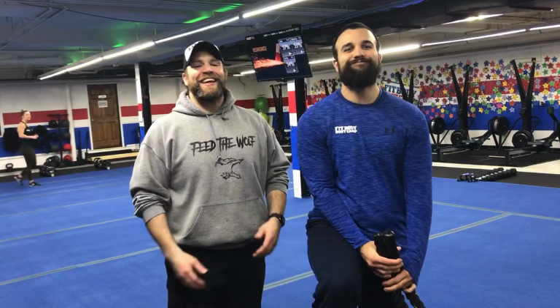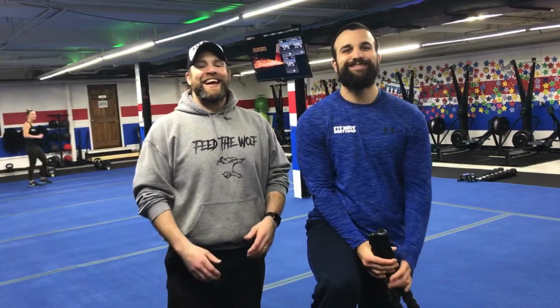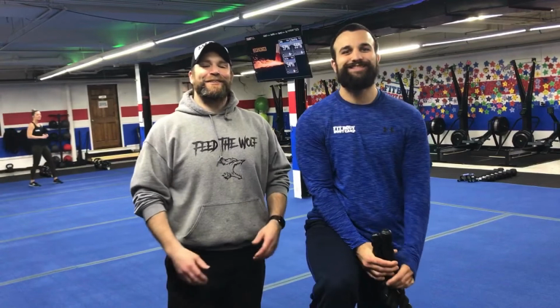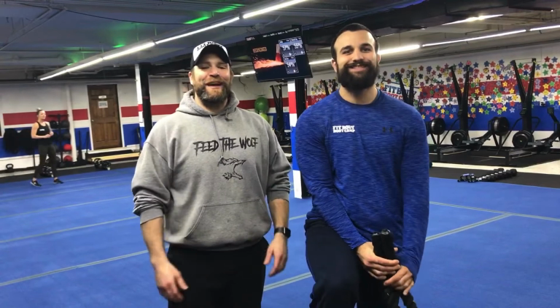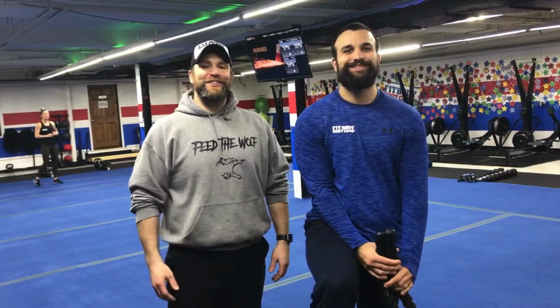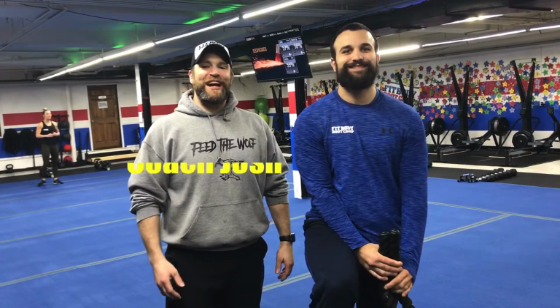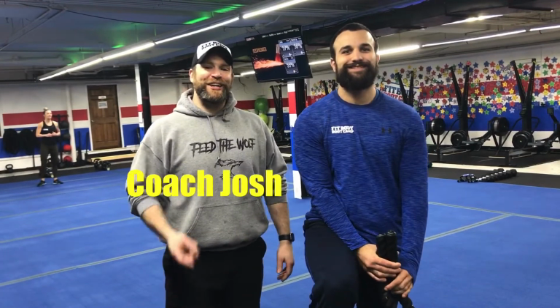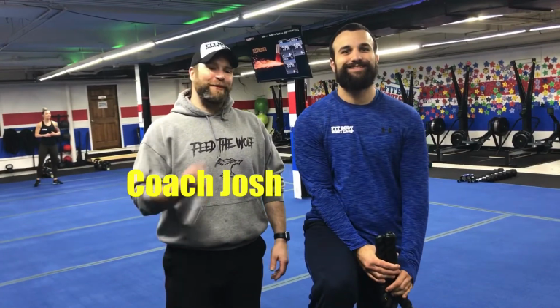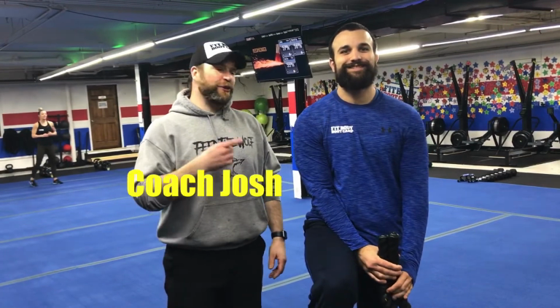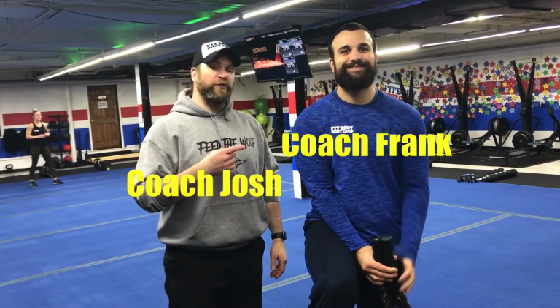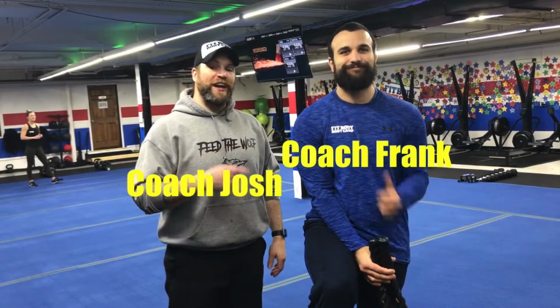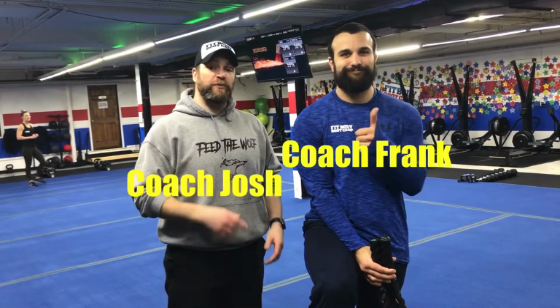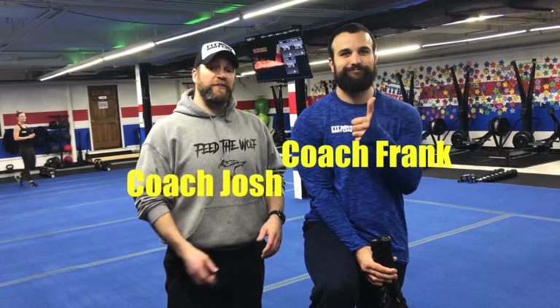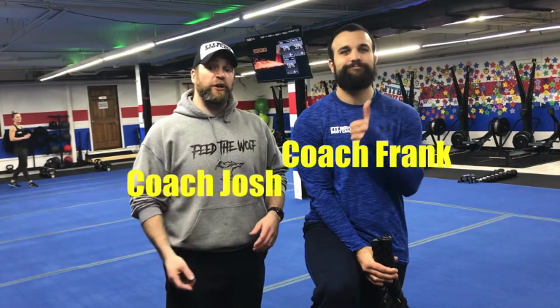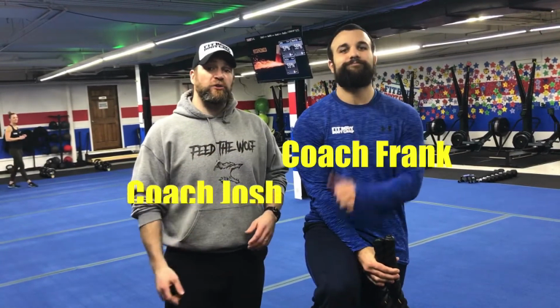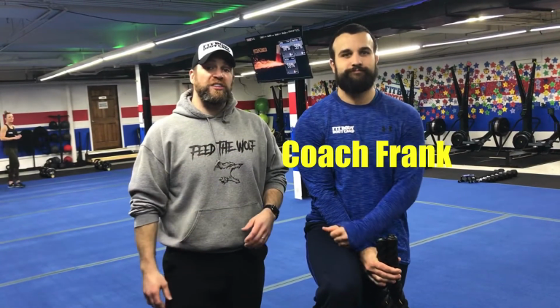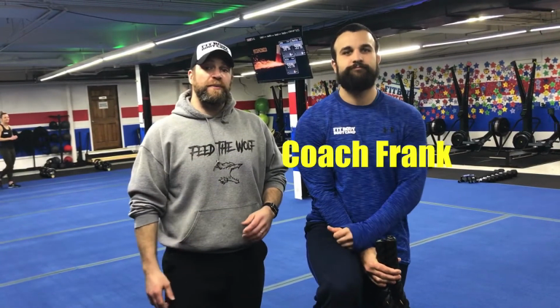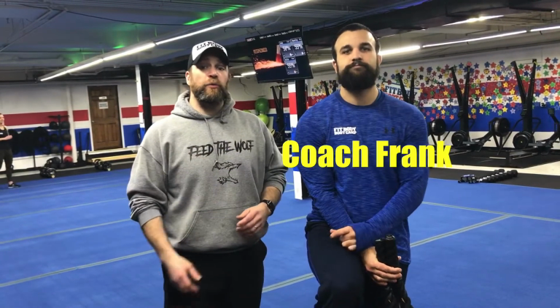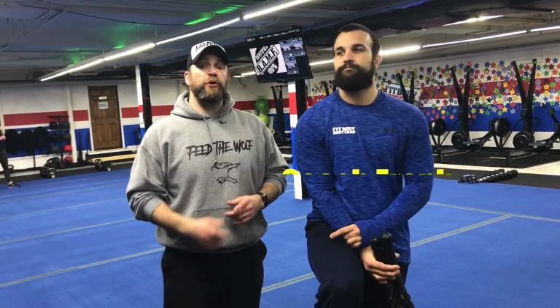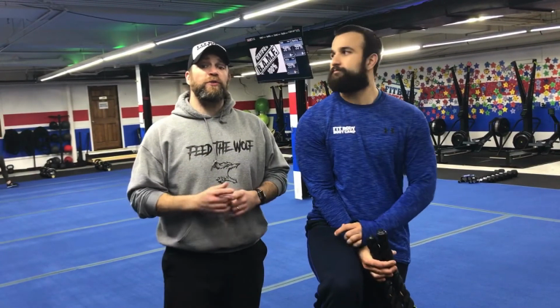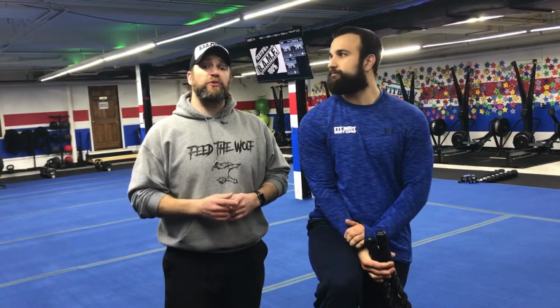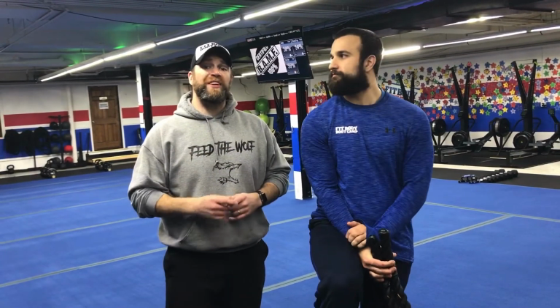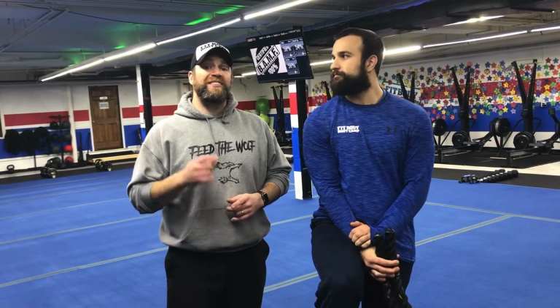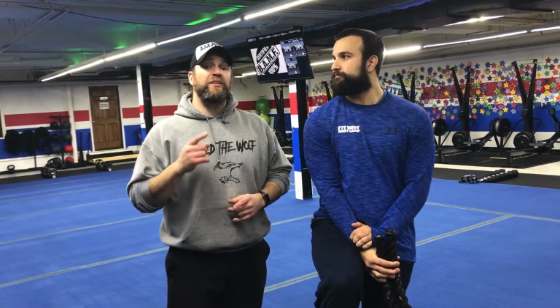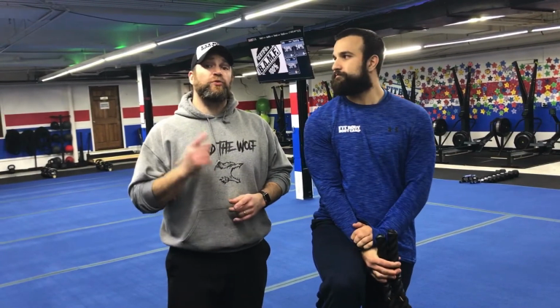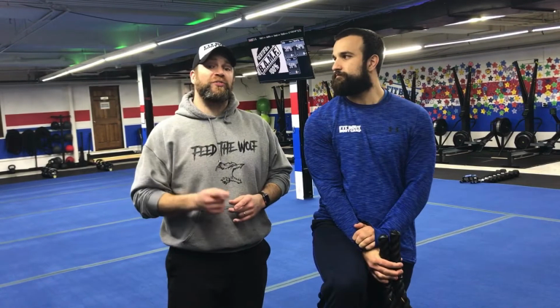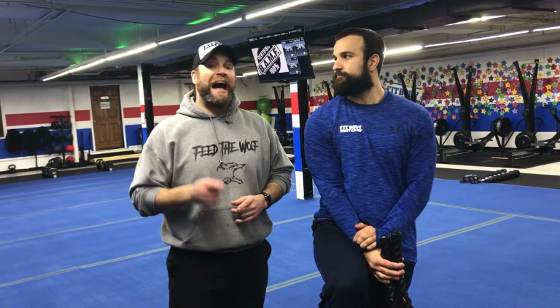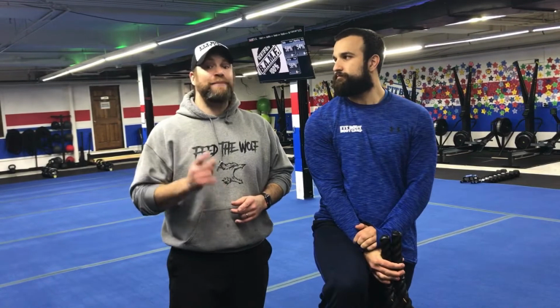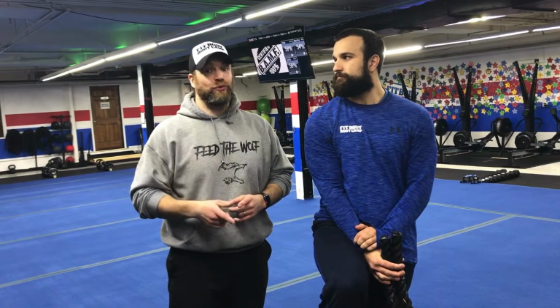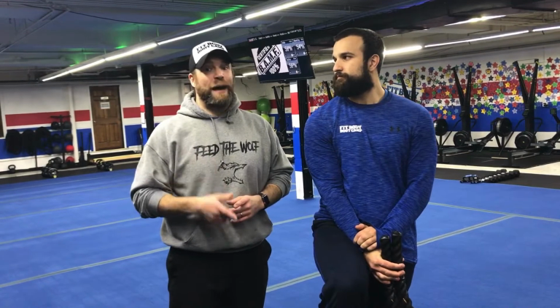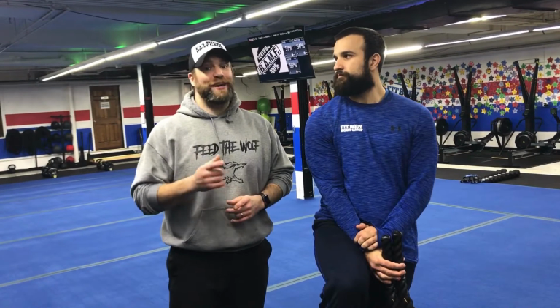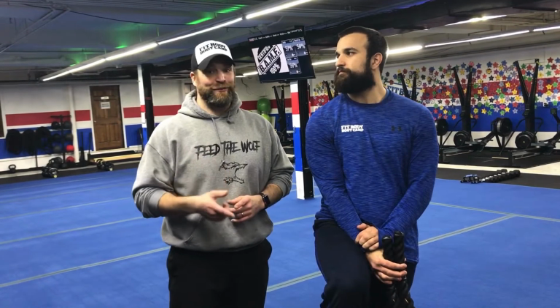Hey, what's up guys? It's Josh here. I'm here with Coach Frank and the rest of our coaching team, and we're going to go over this week's time drop interval.